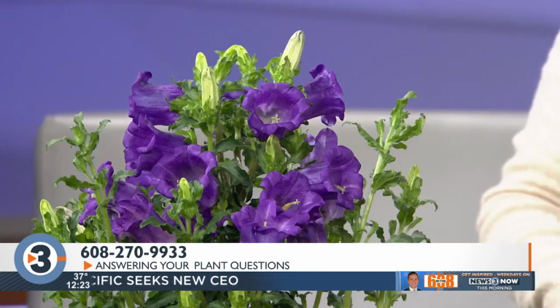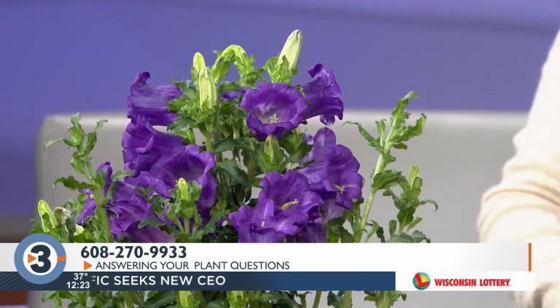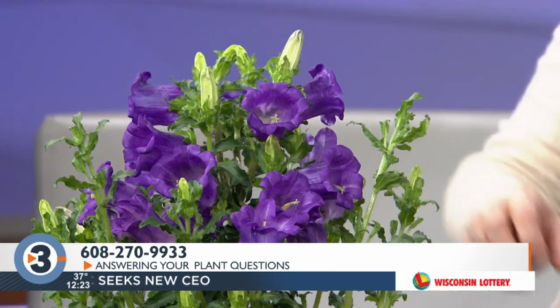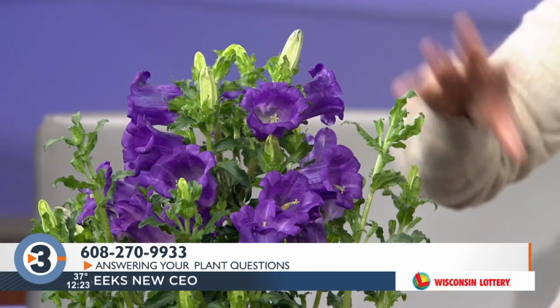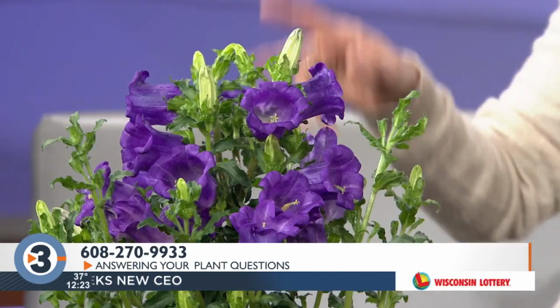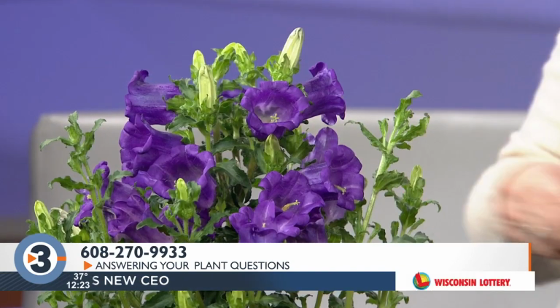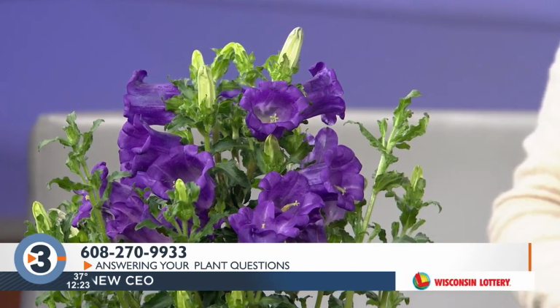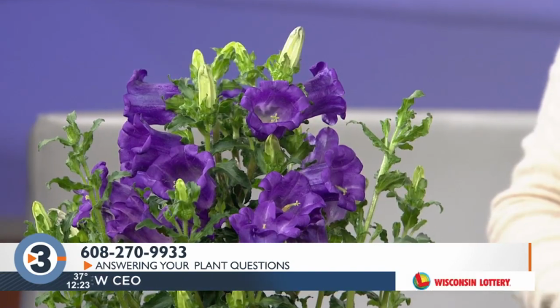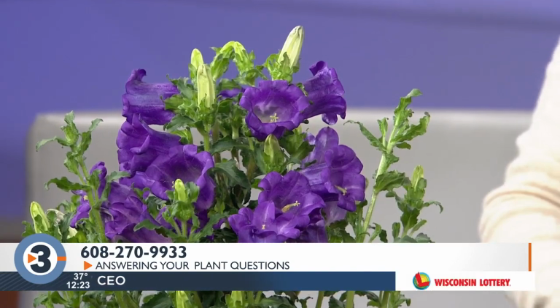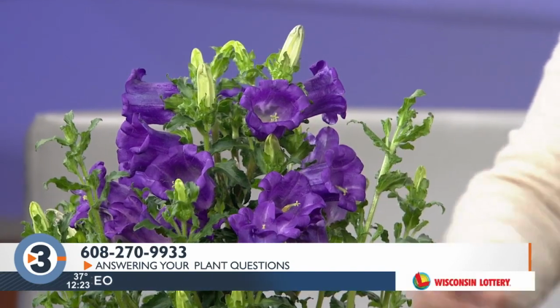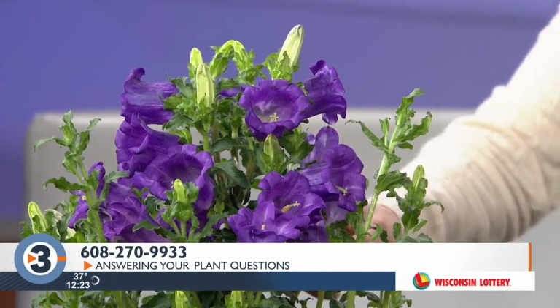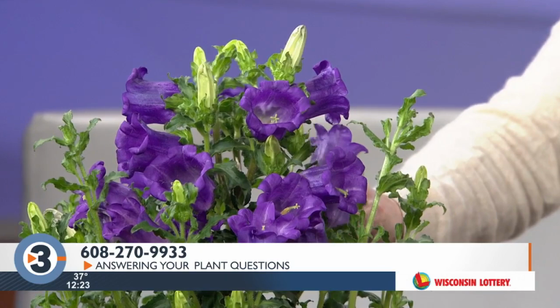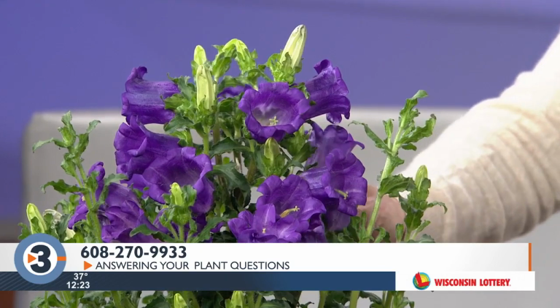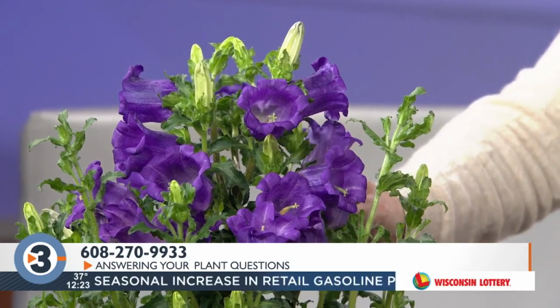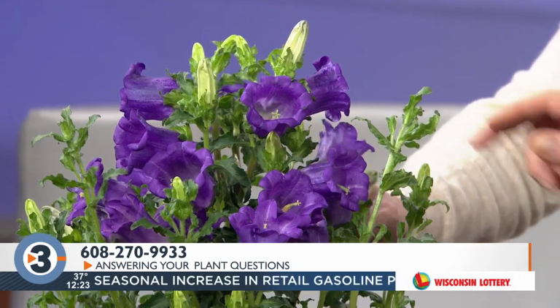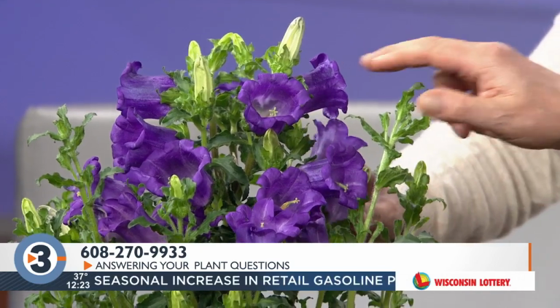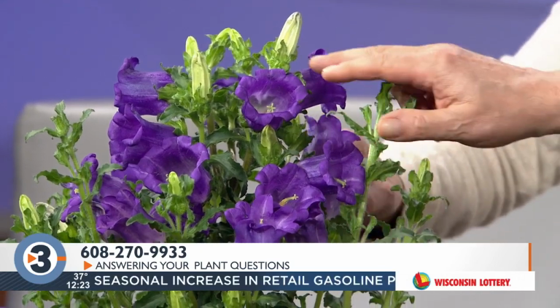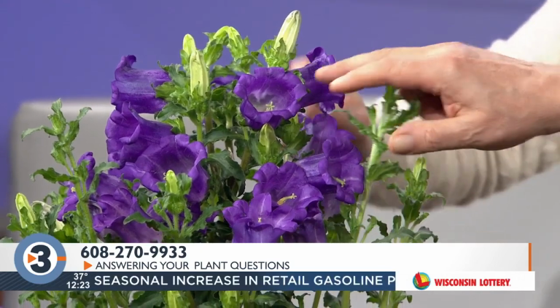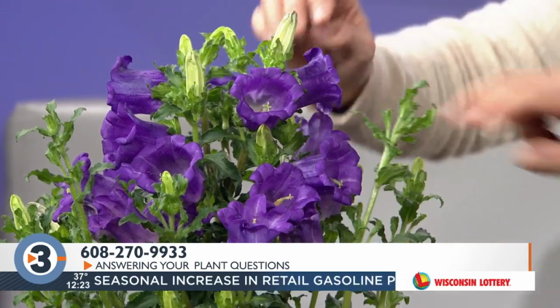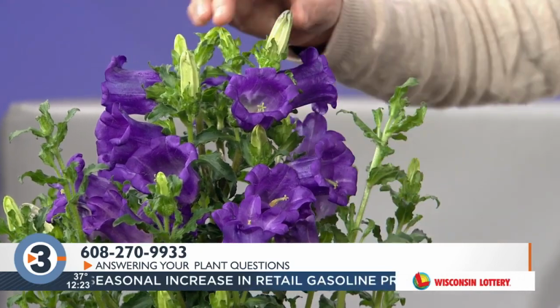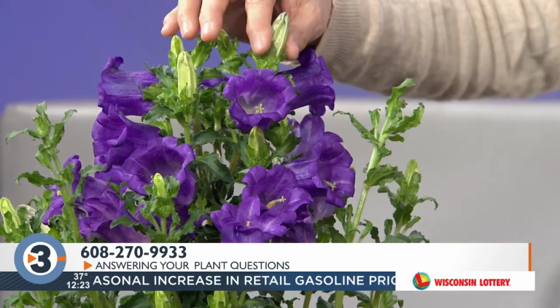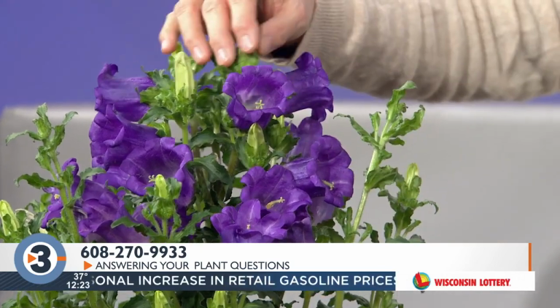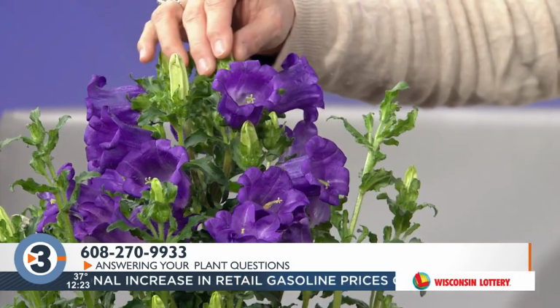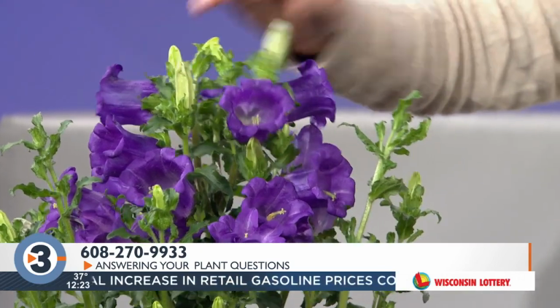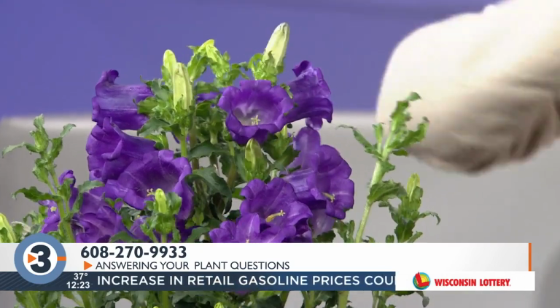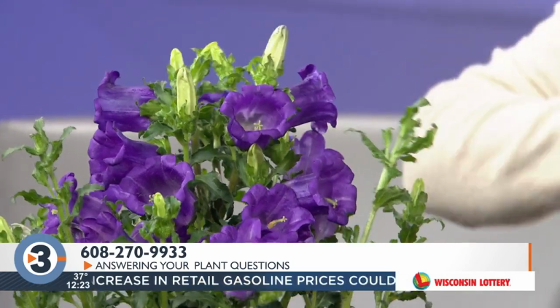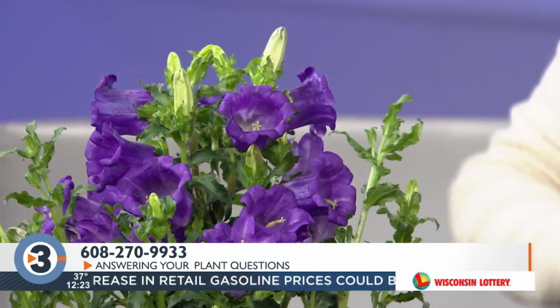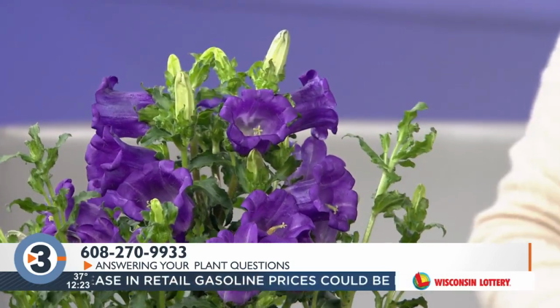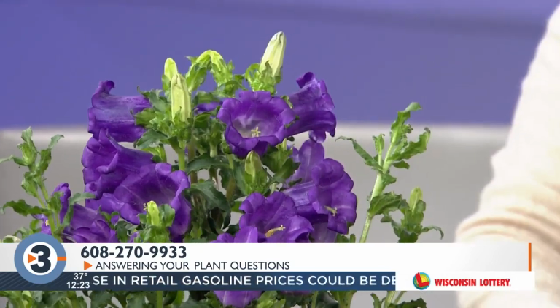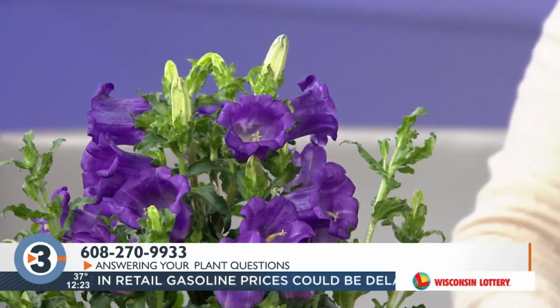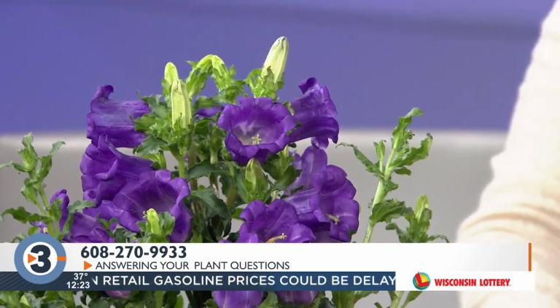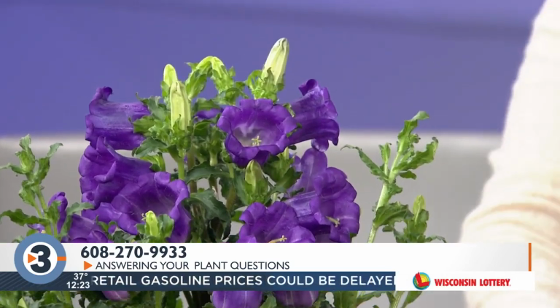It blooms quite a long time. It's got tons of flower buds on it — look at these buds. It's full of buds. Thanks for bringing it.